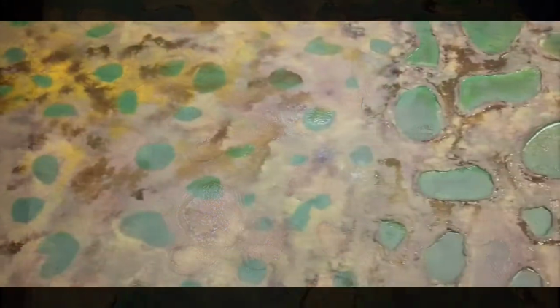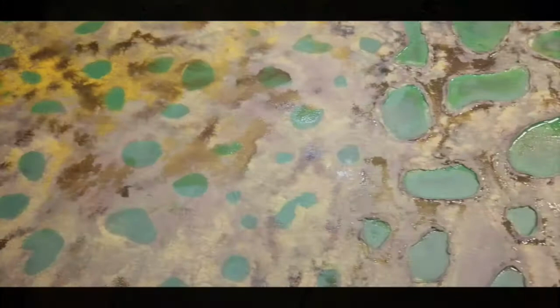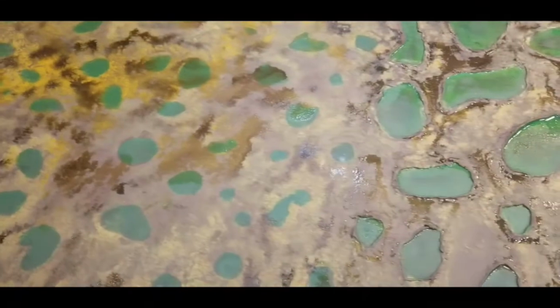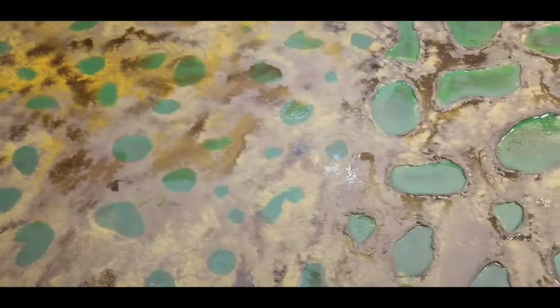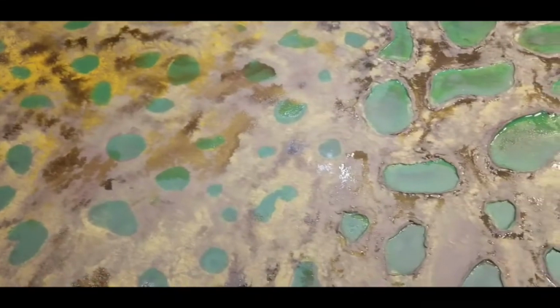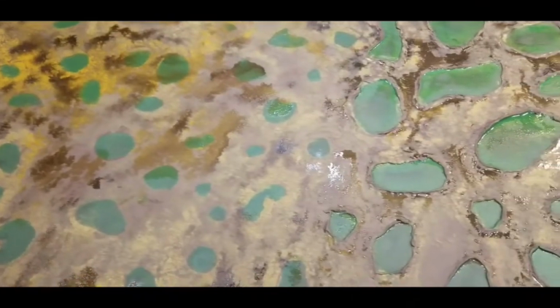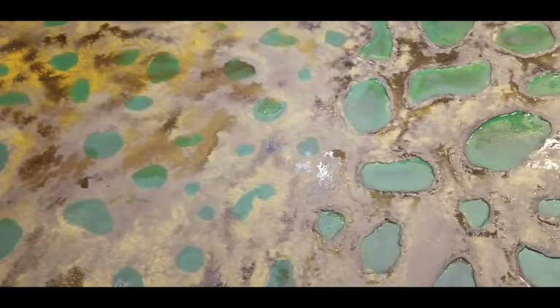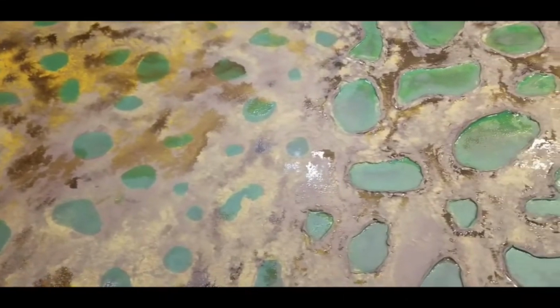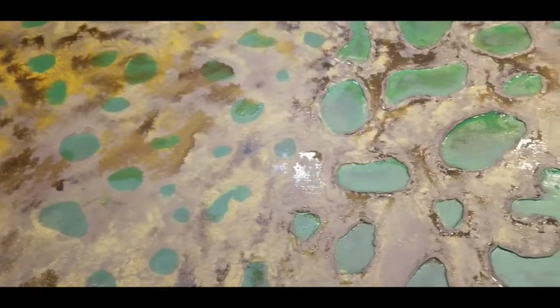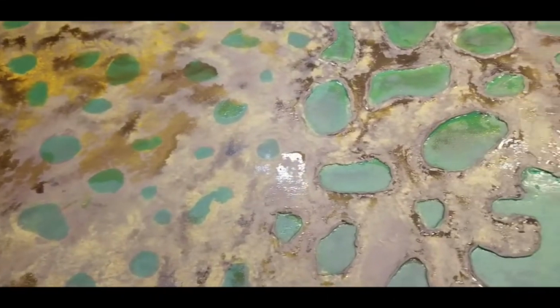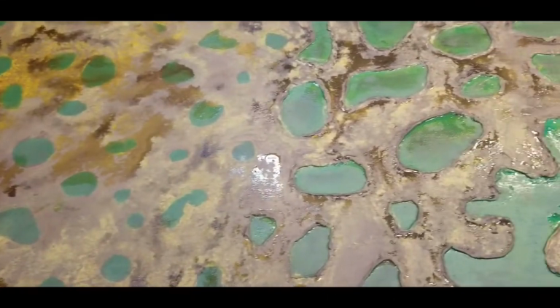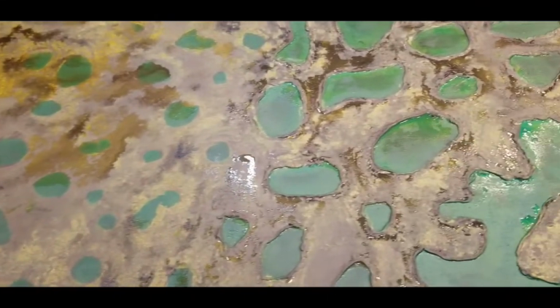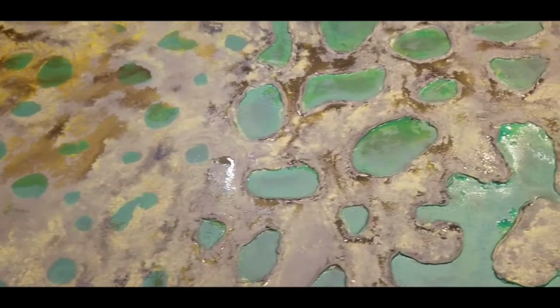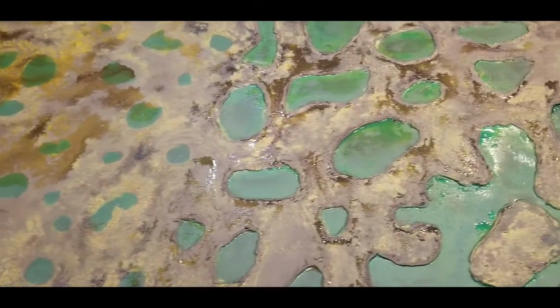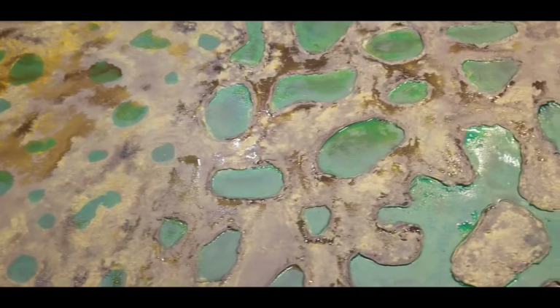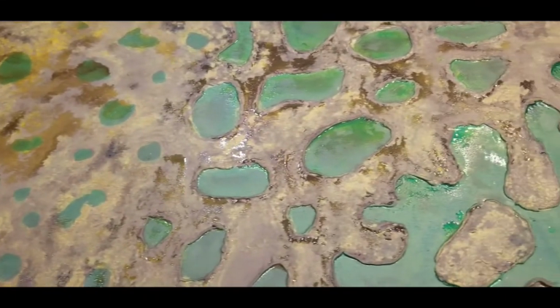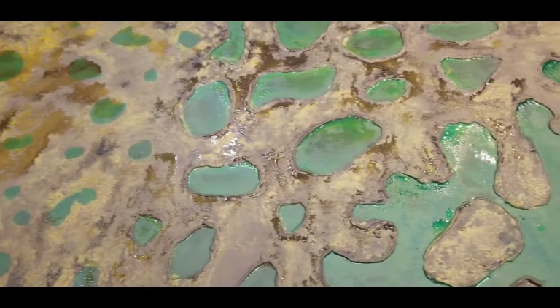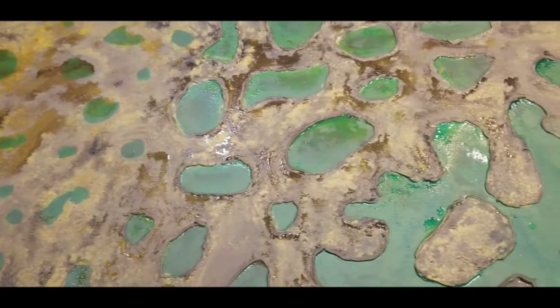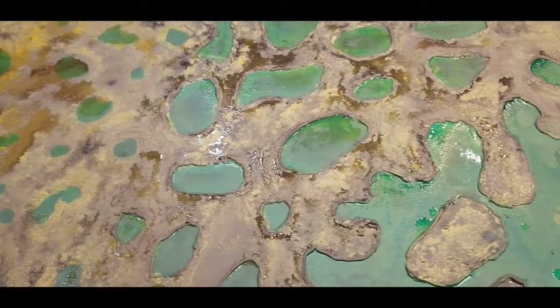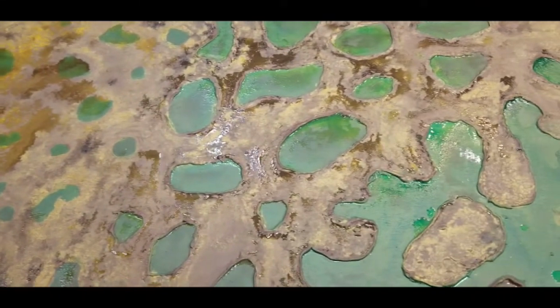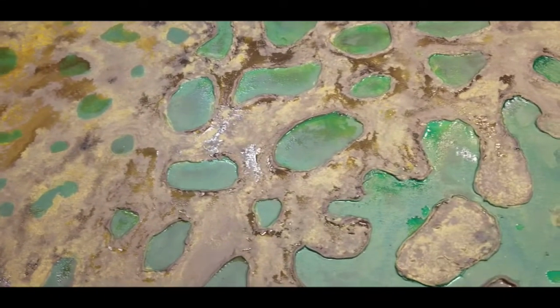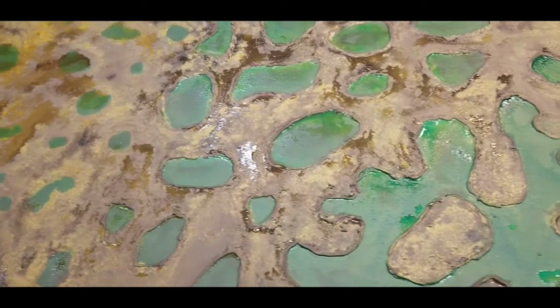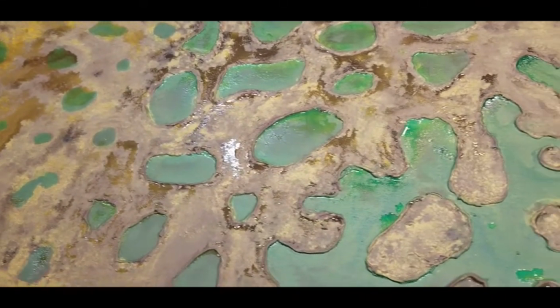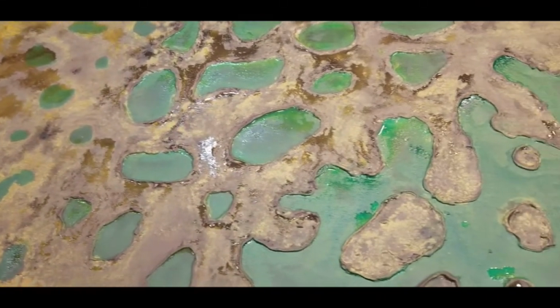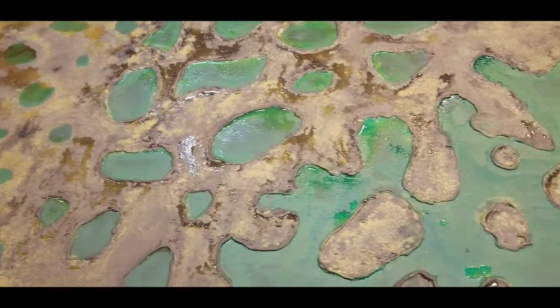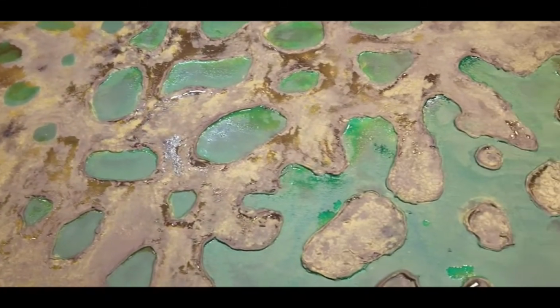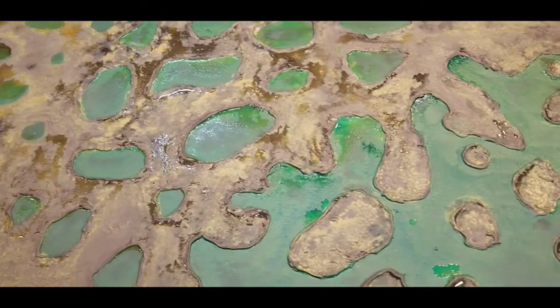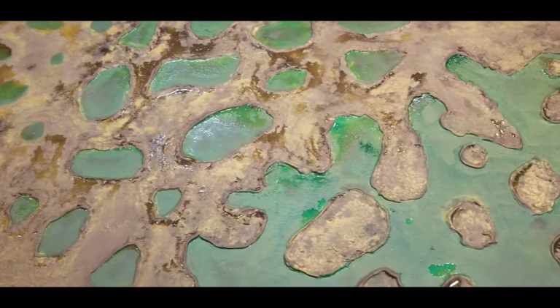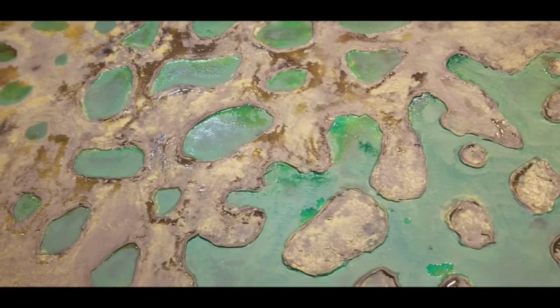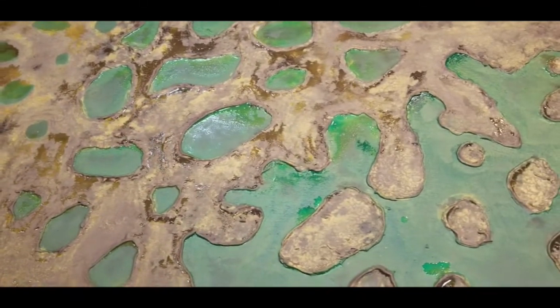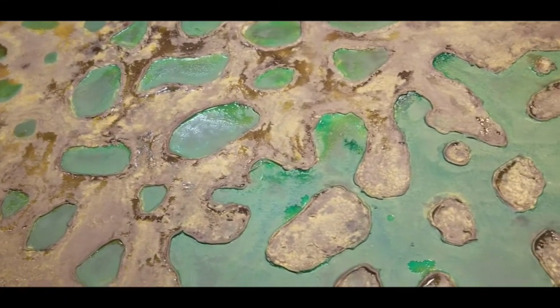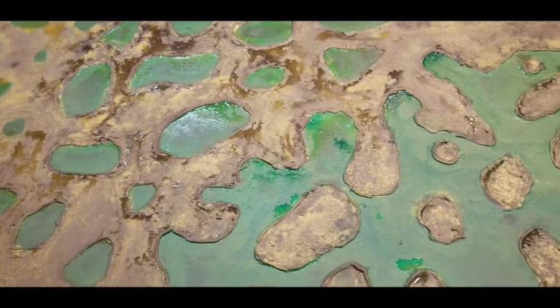And finally, we let it sit for the next 12 hours to dry thoroughly.